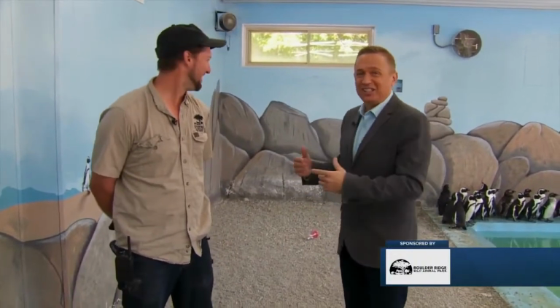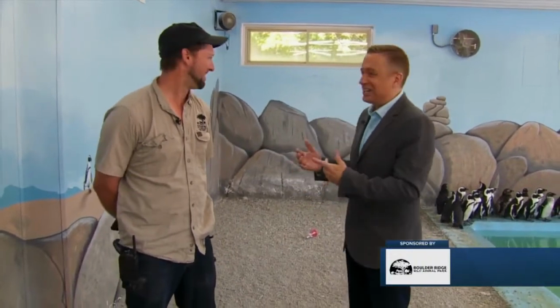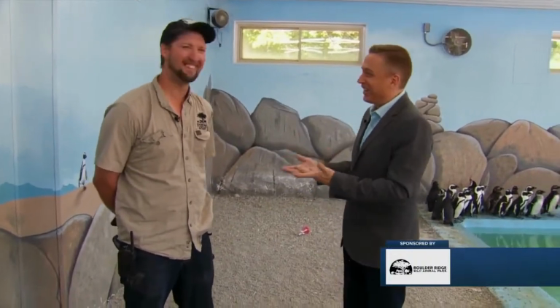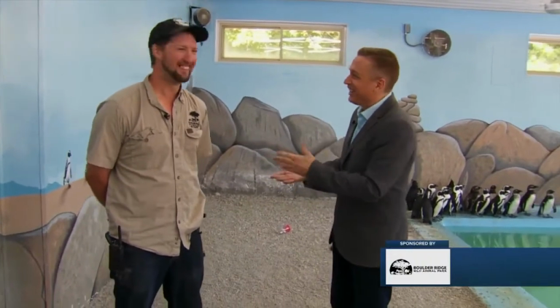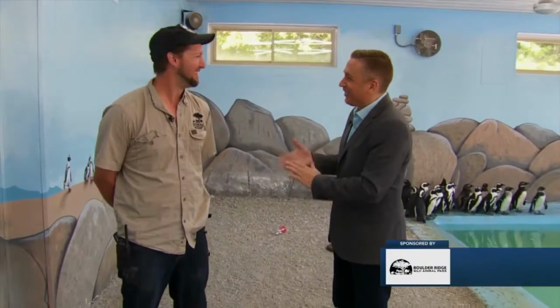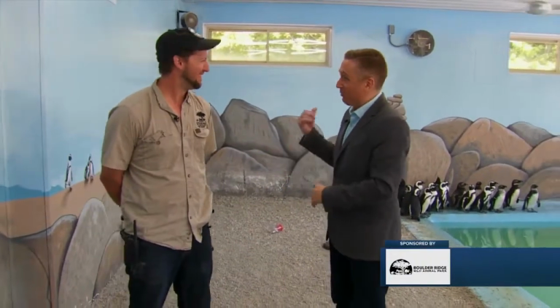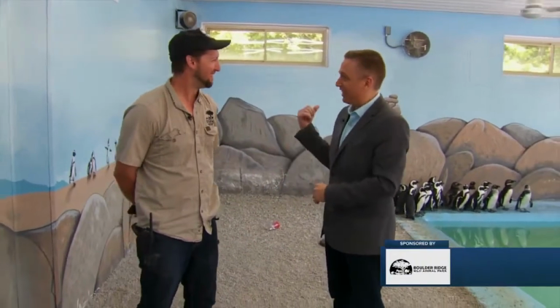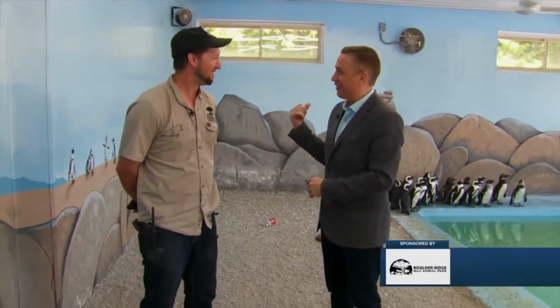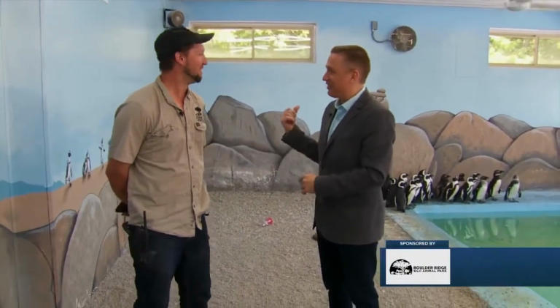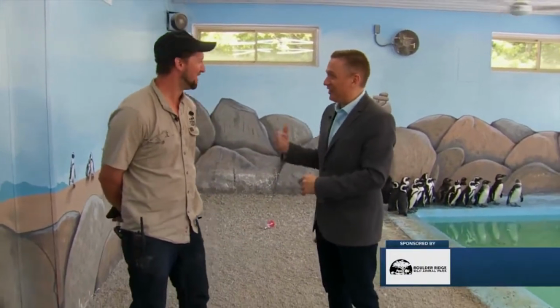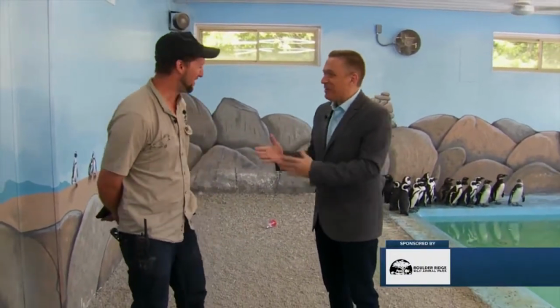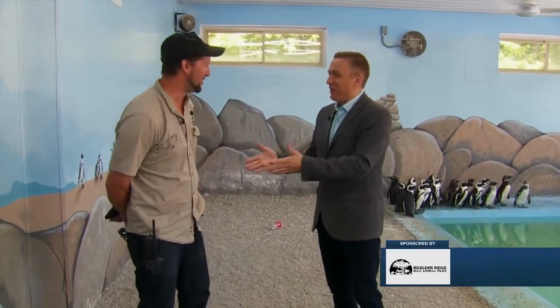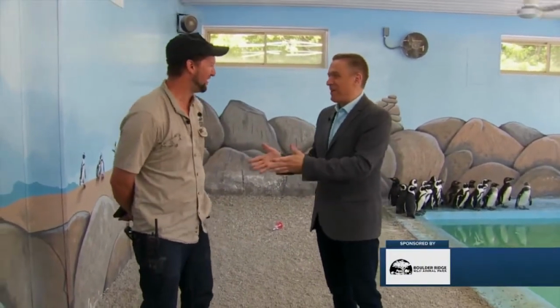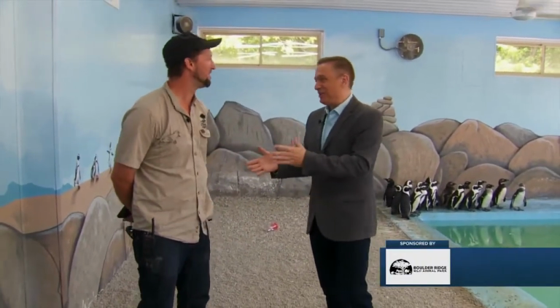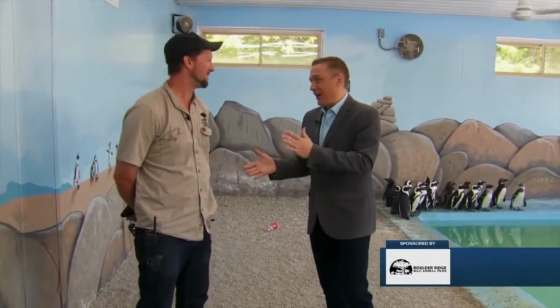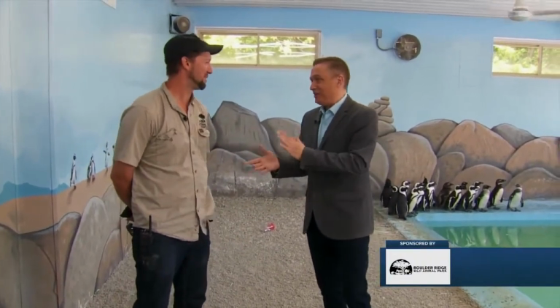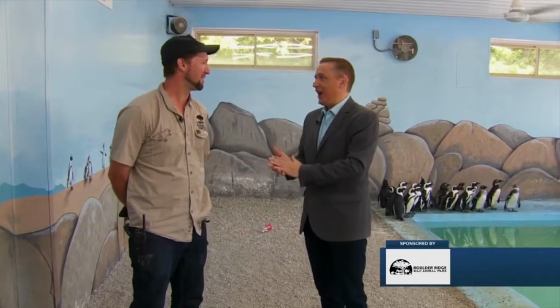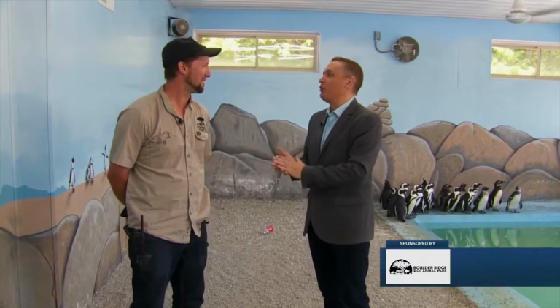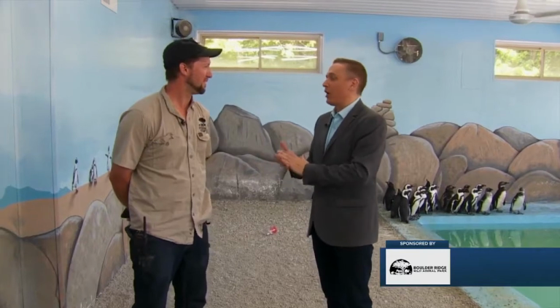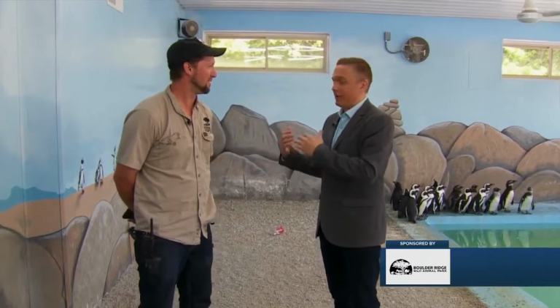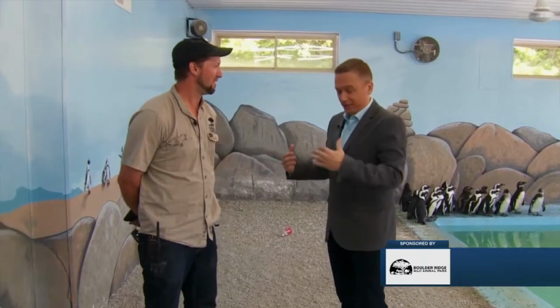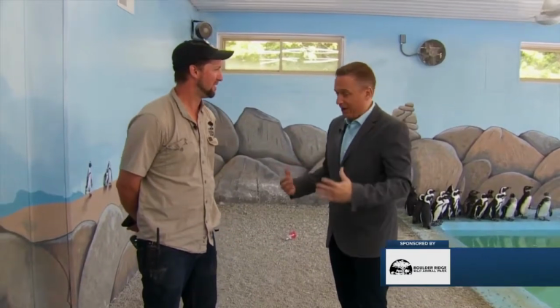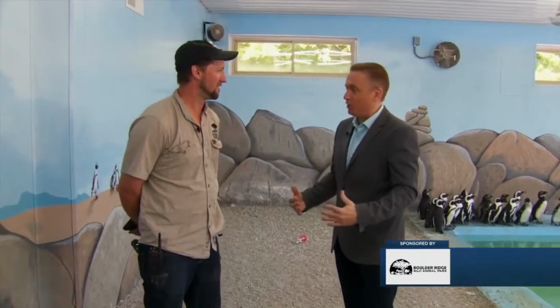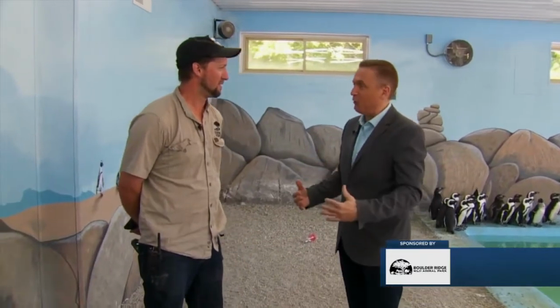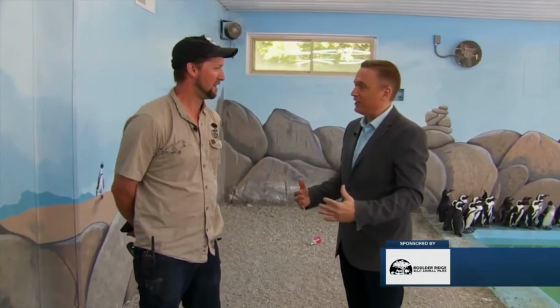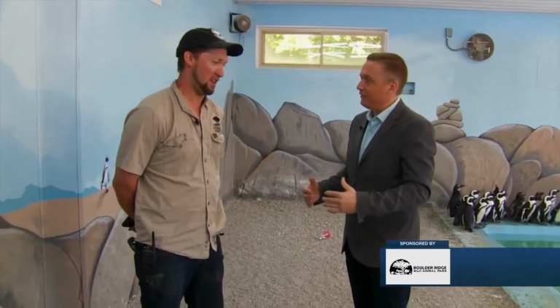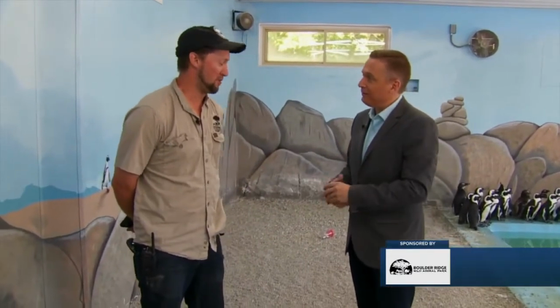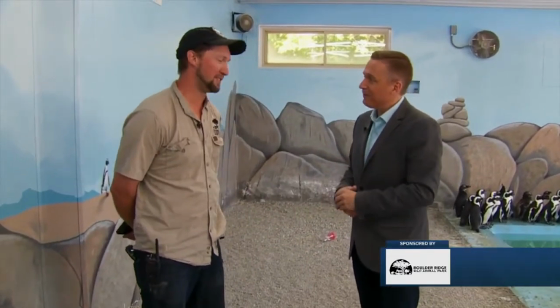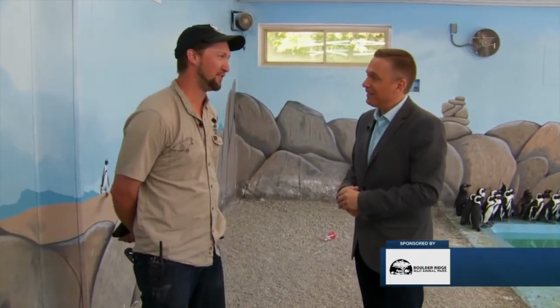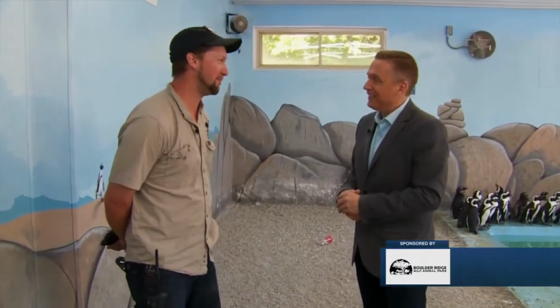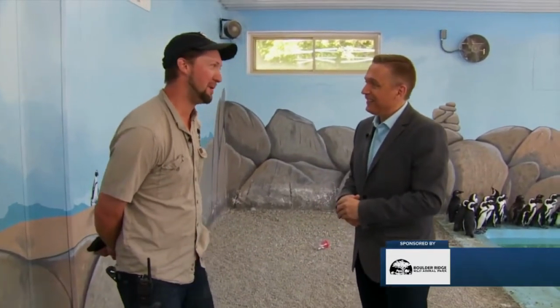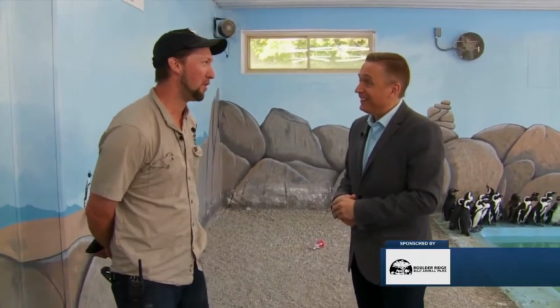Josh, they want to get in on the interview. Park manager Josh, how new is this Penguin Cove exhibit?